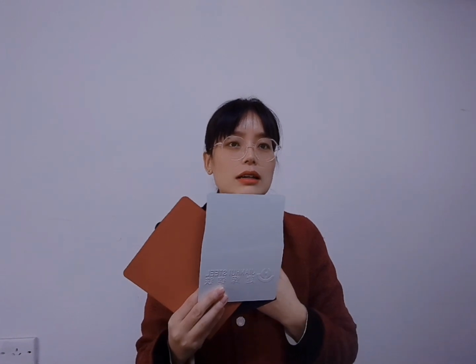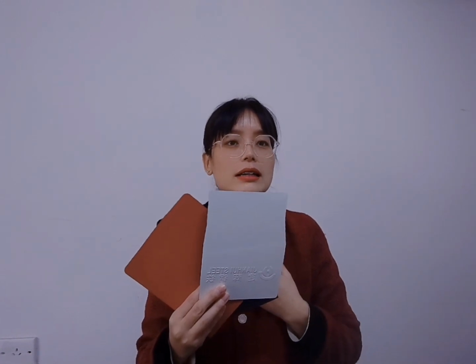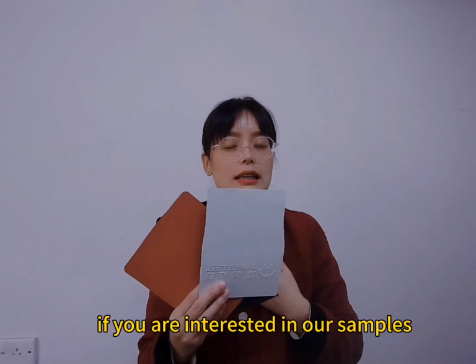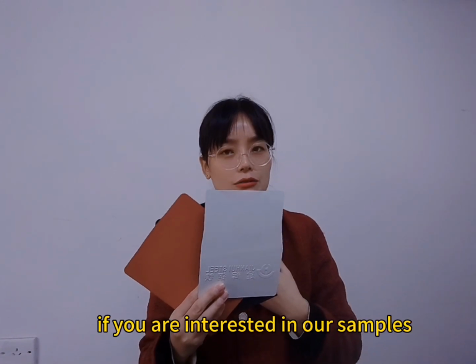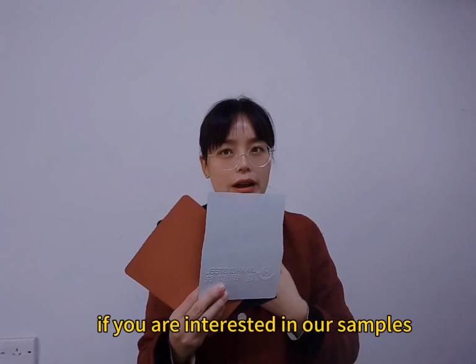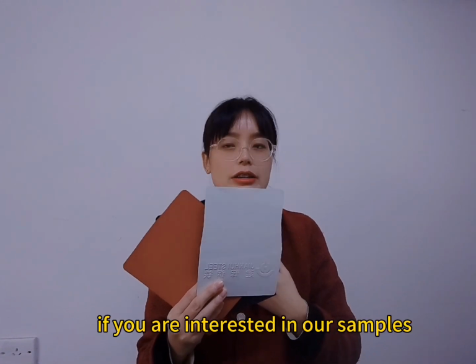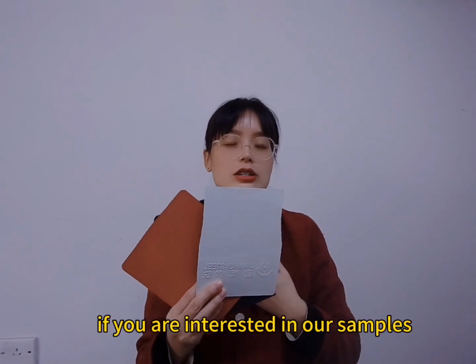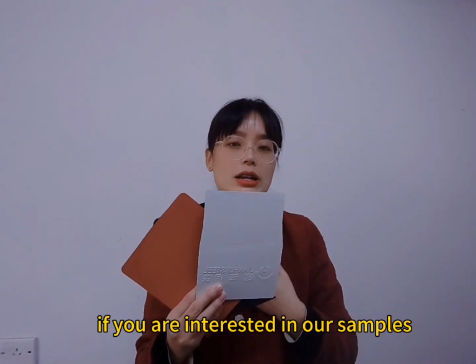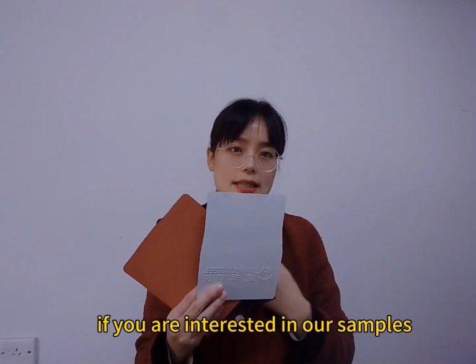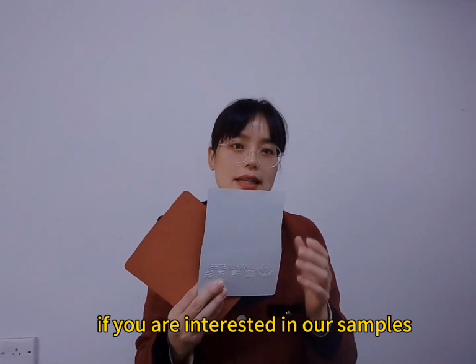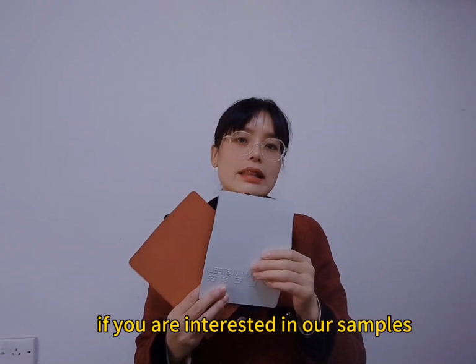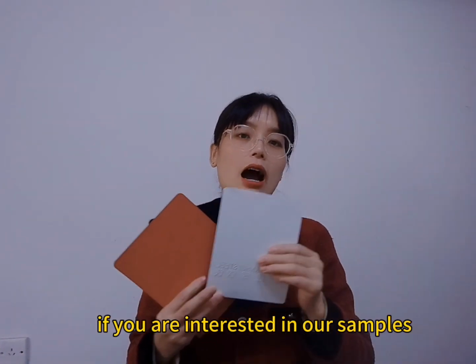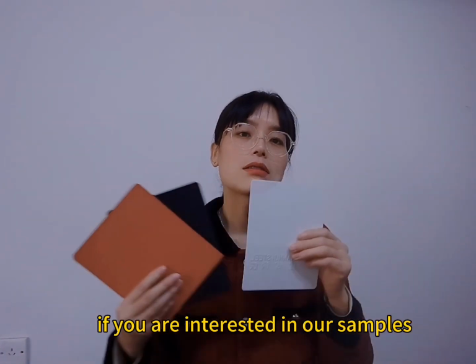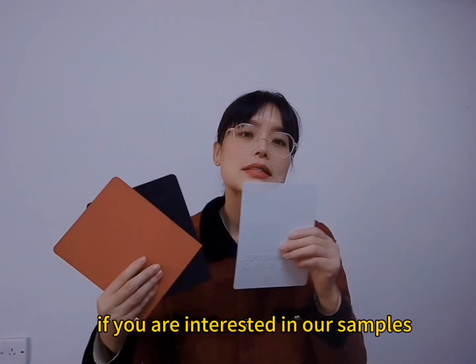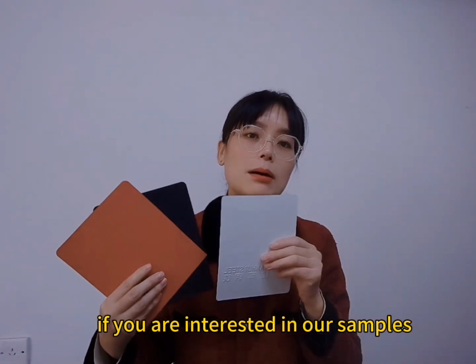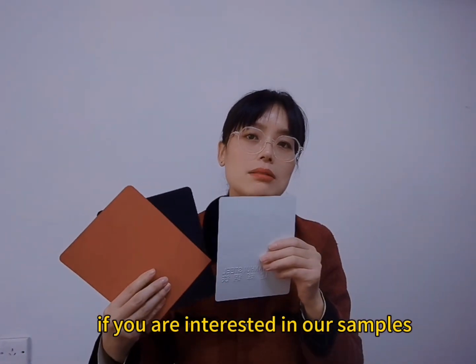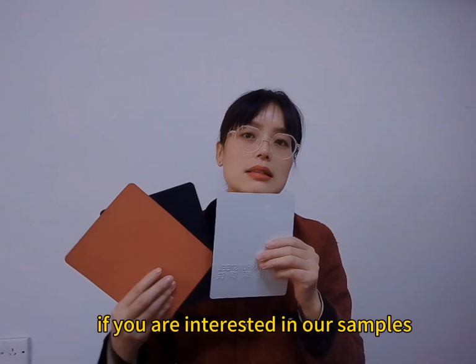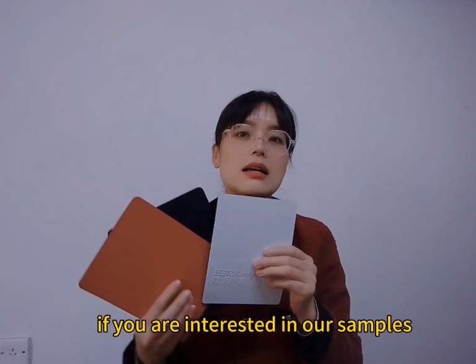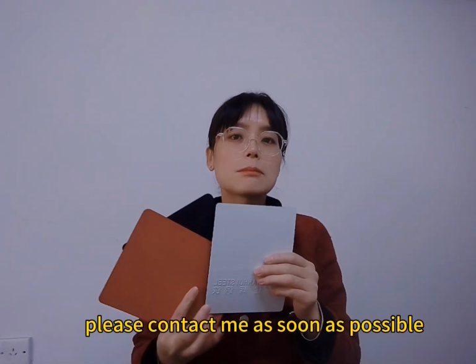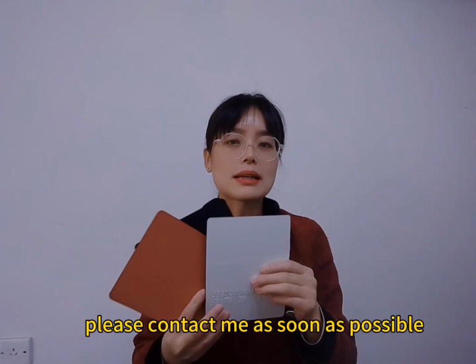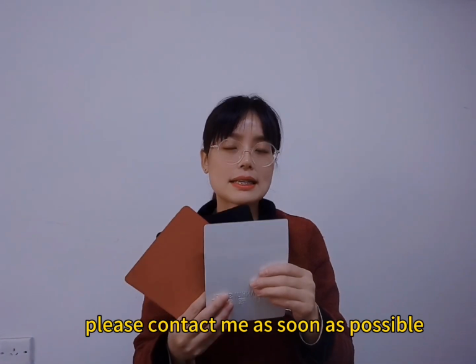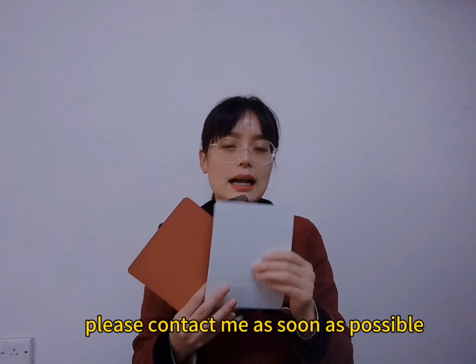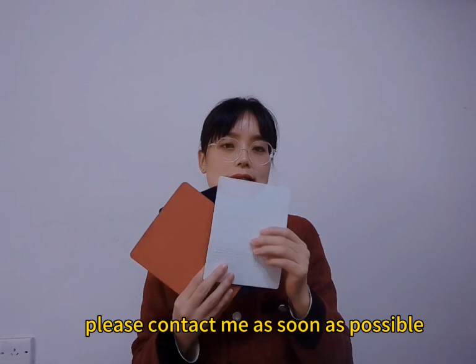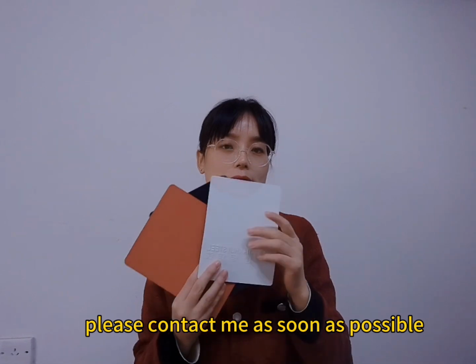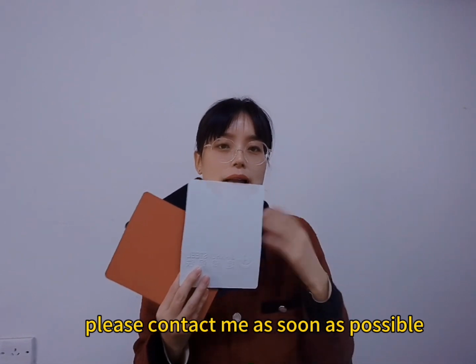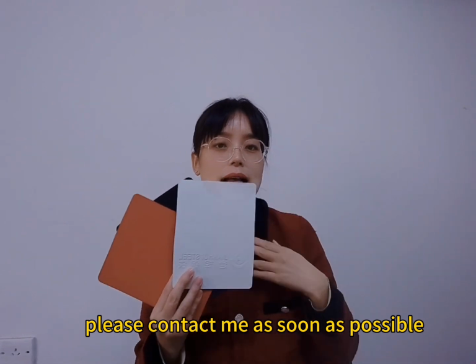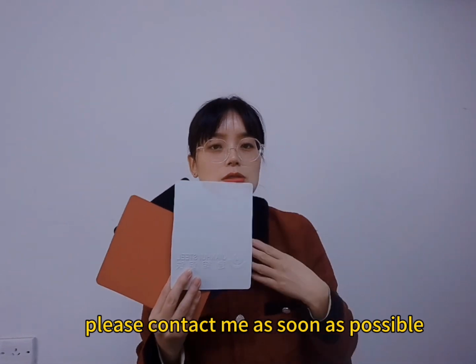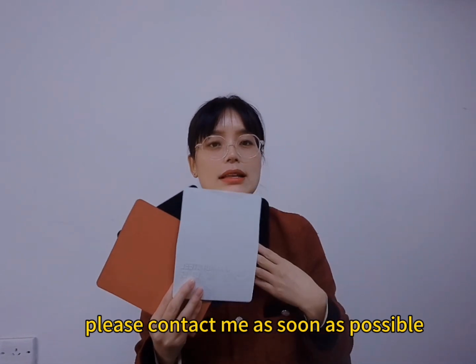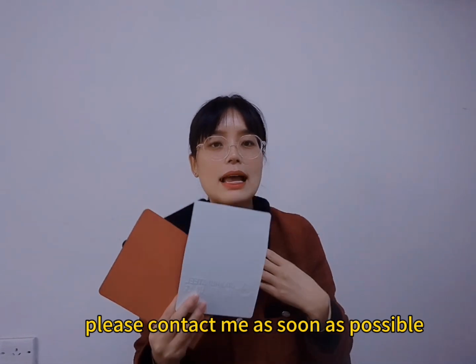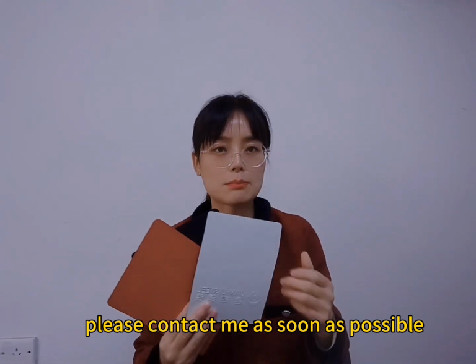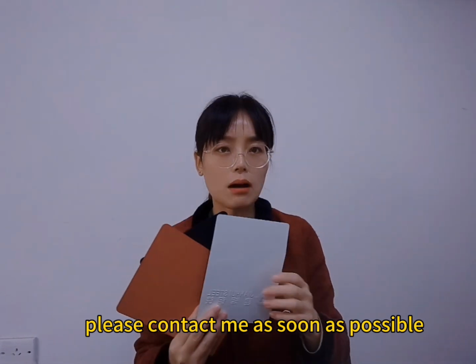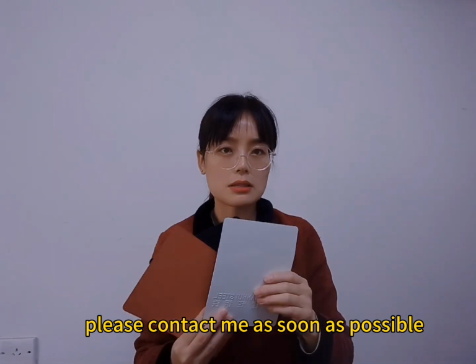If you are interested in our samples, please contact me as soon as possible.